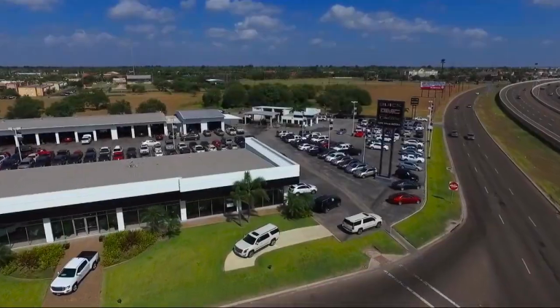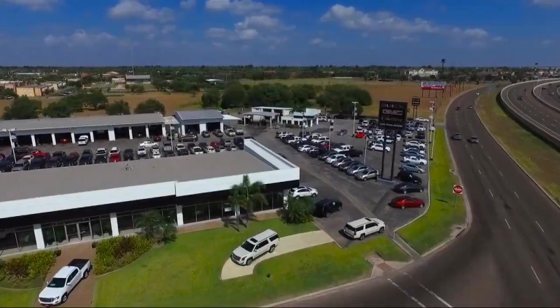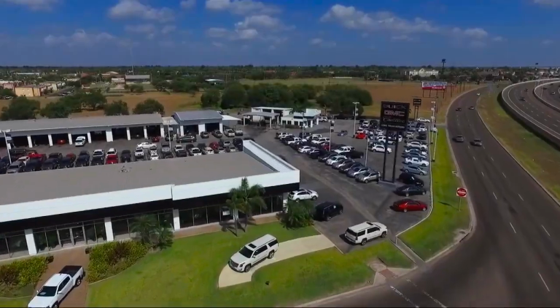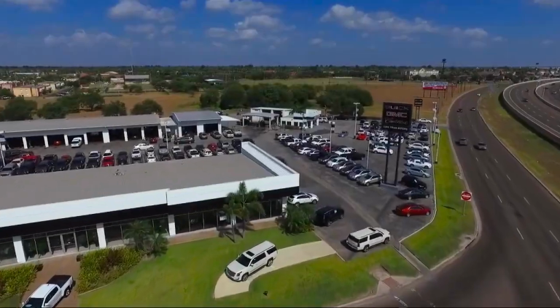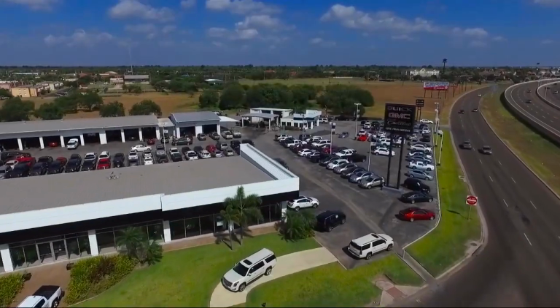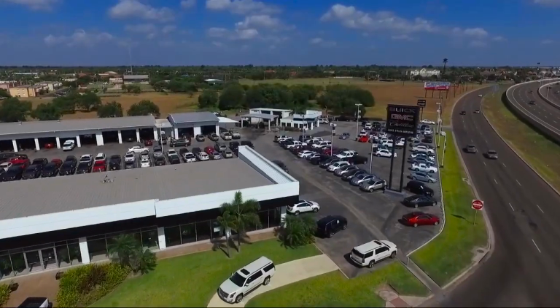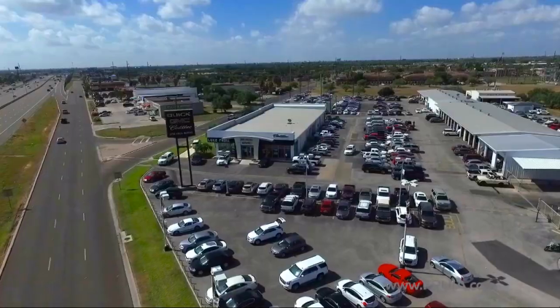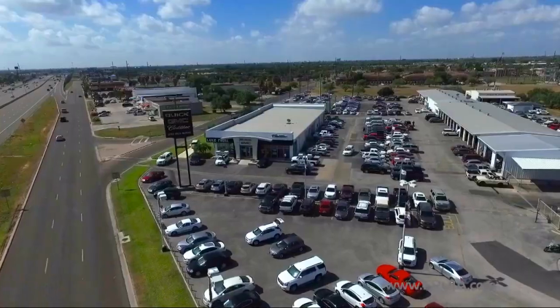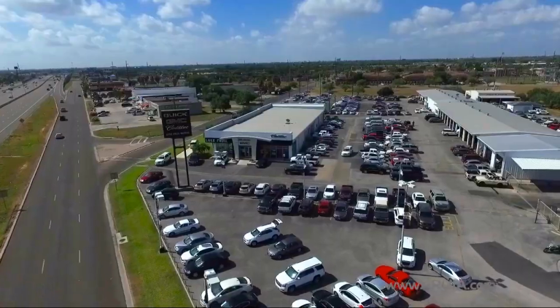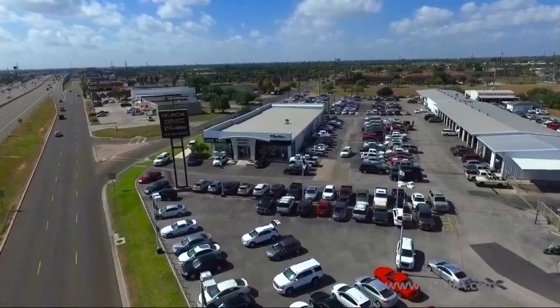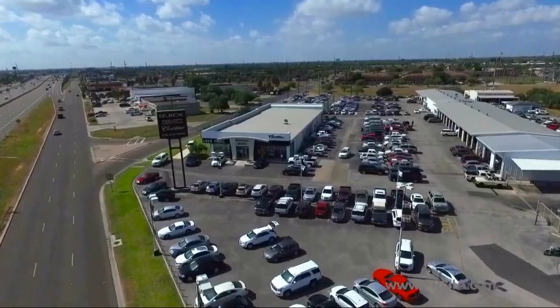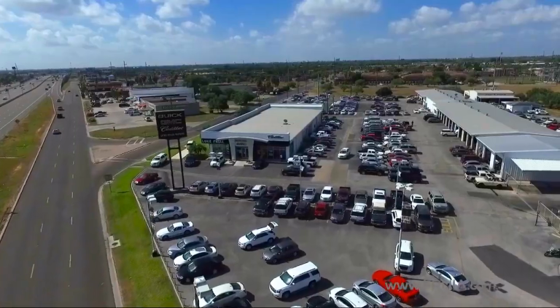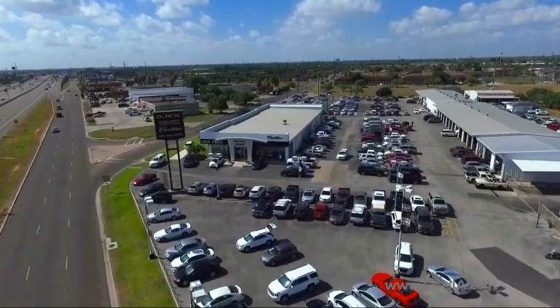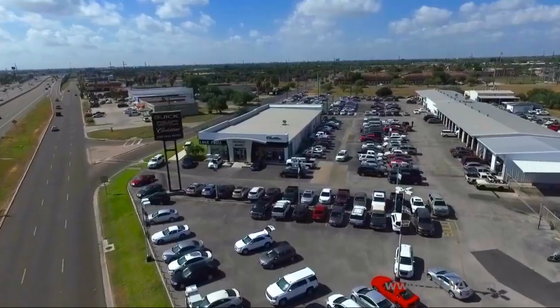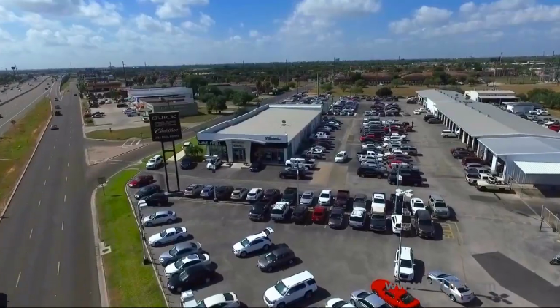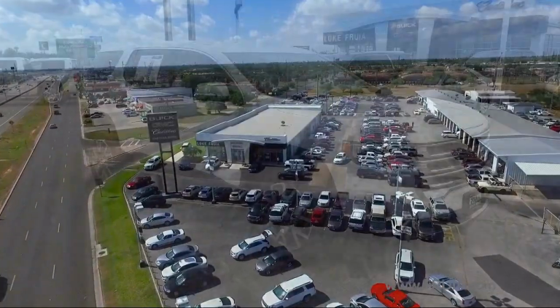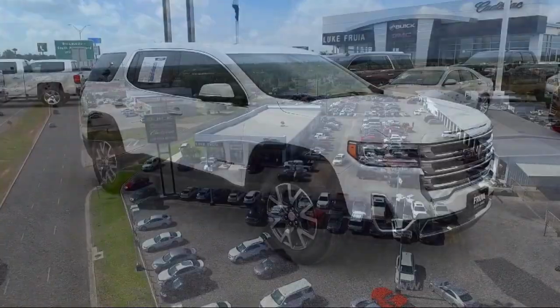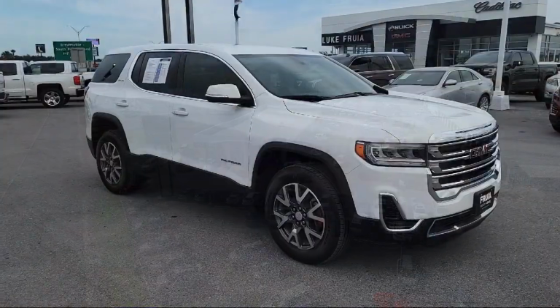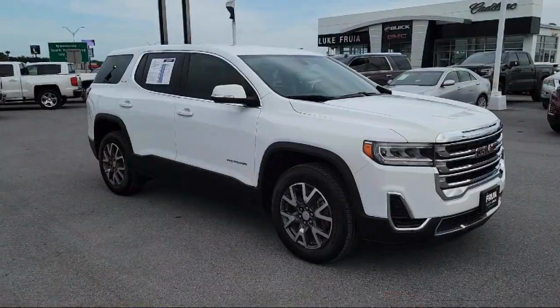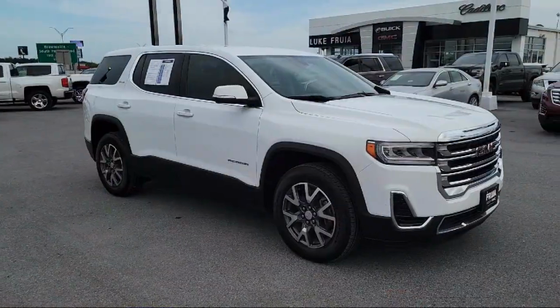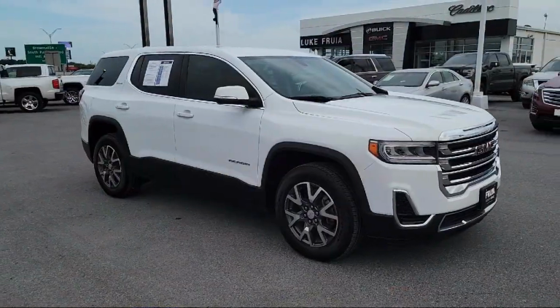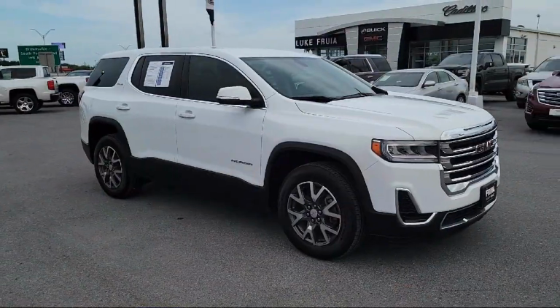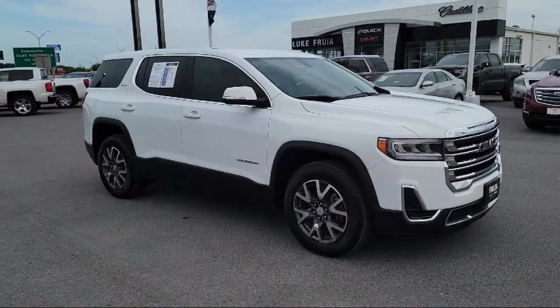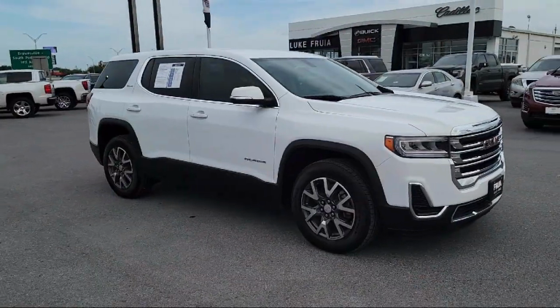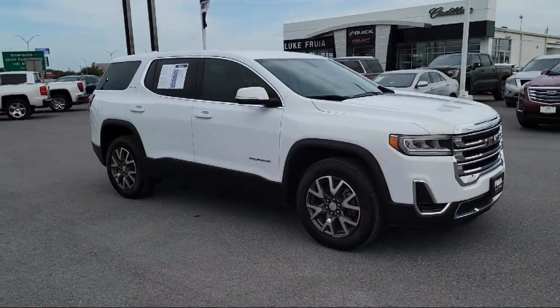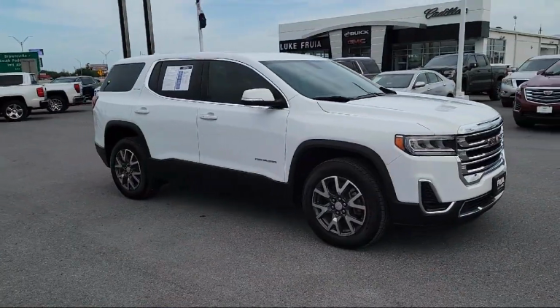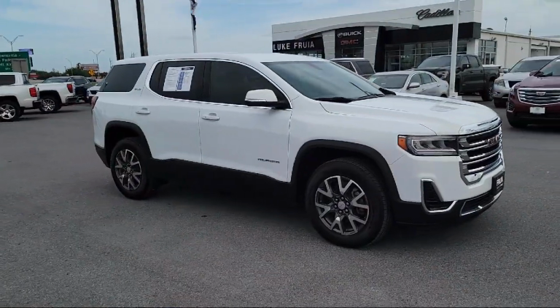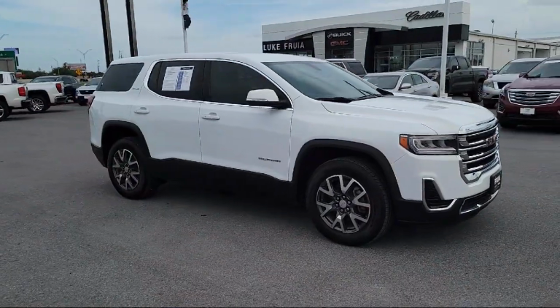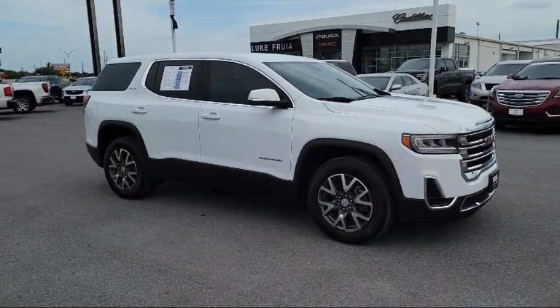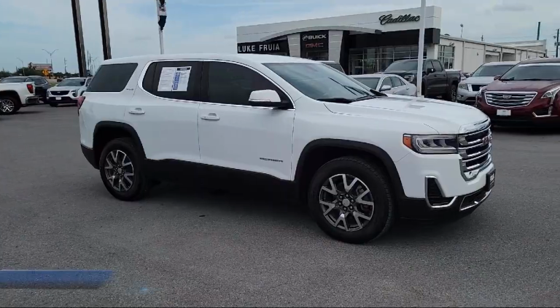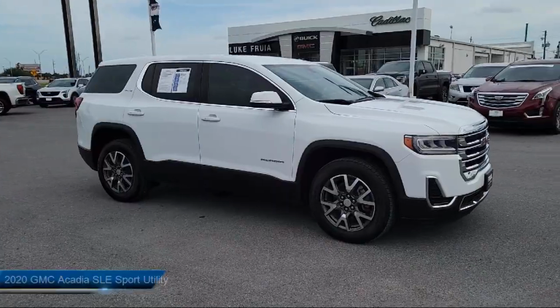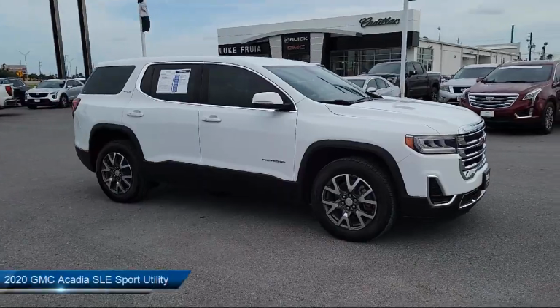Welcome to Lucrullia Motors, and here's a look at another one of our great vehicles from our inventory.